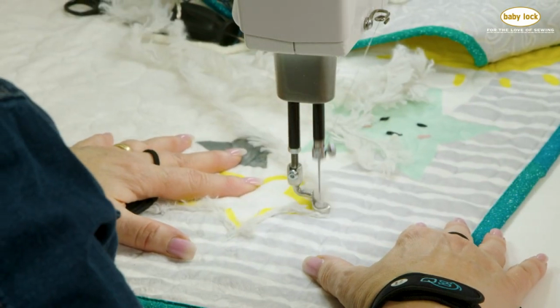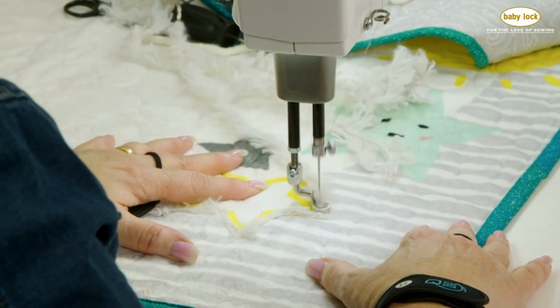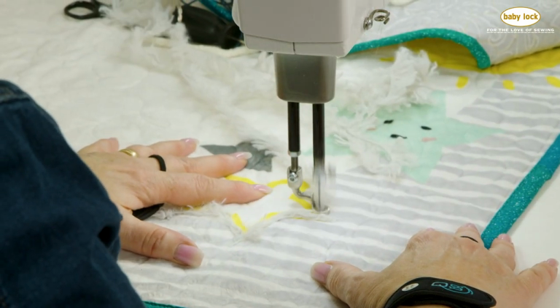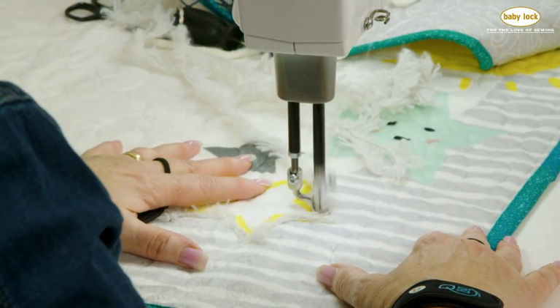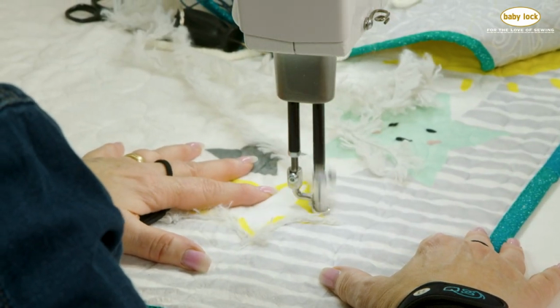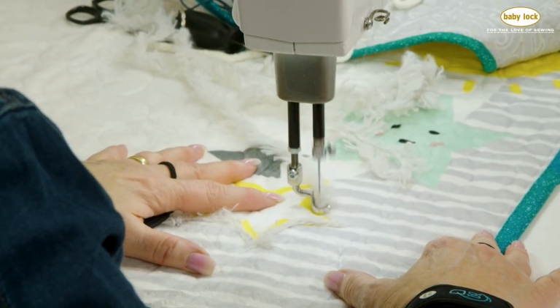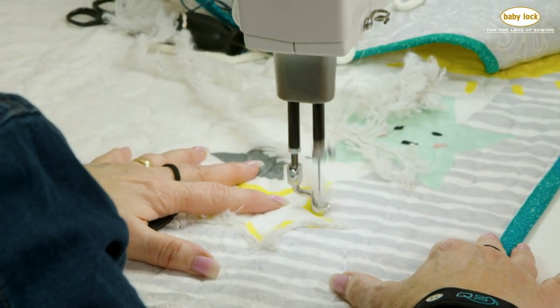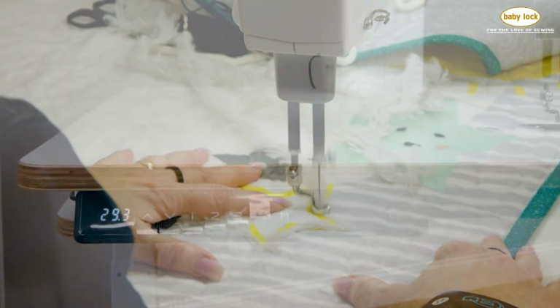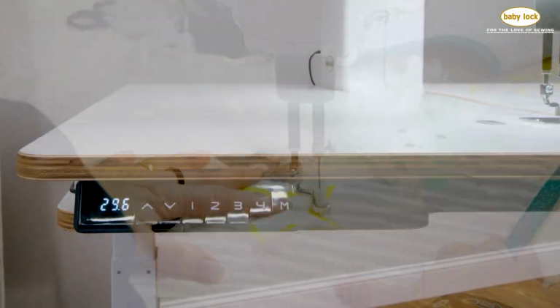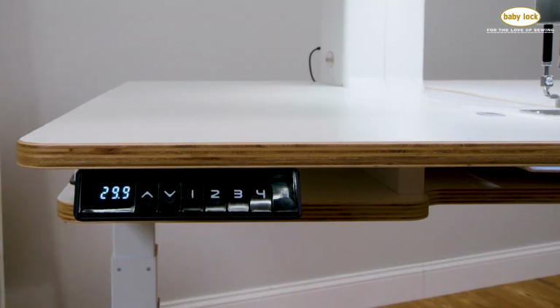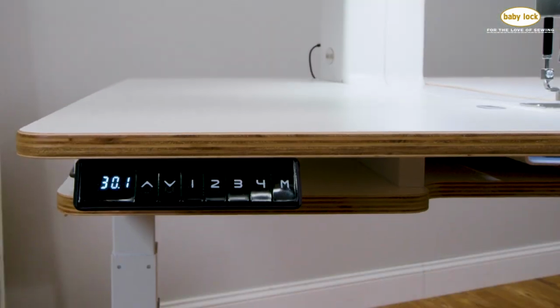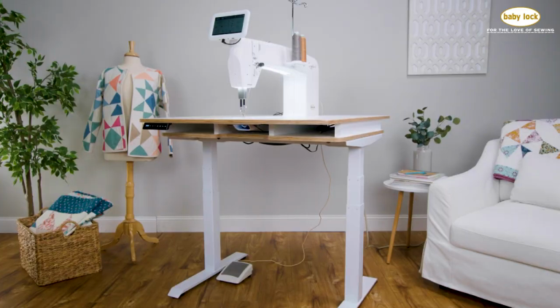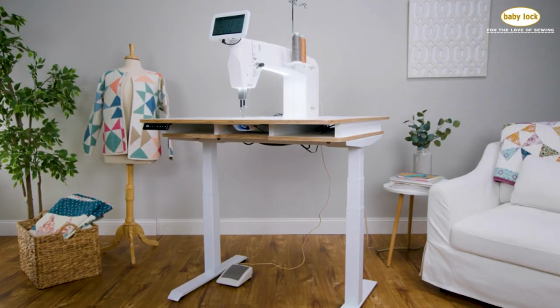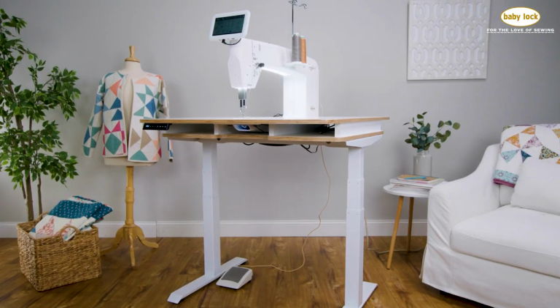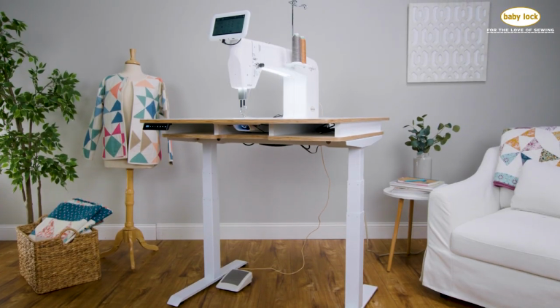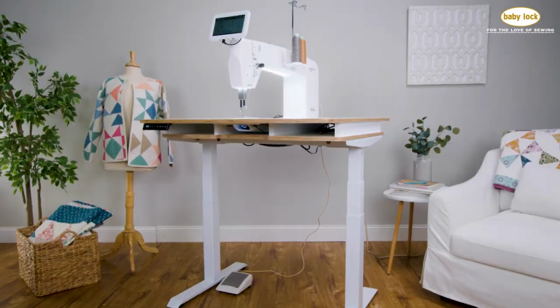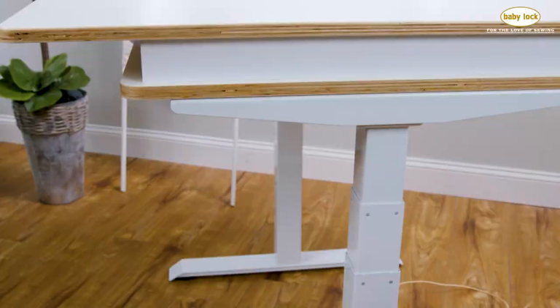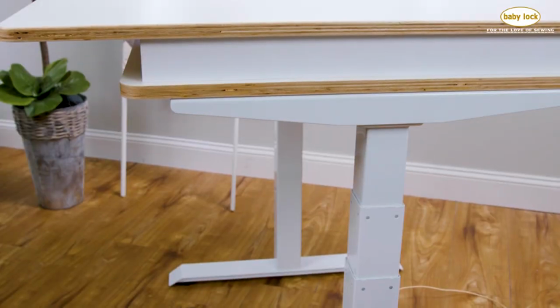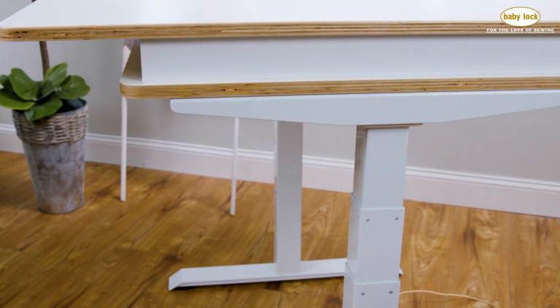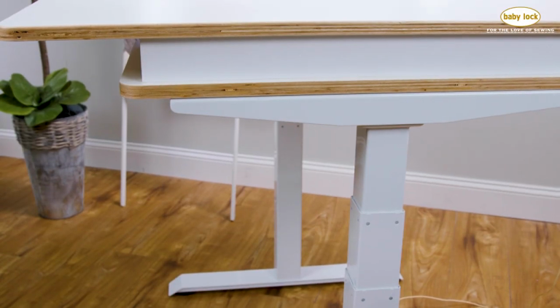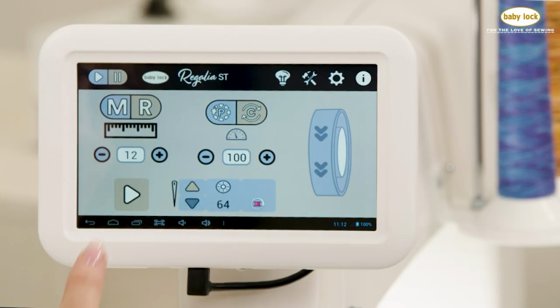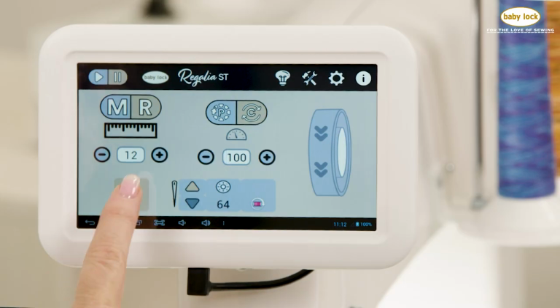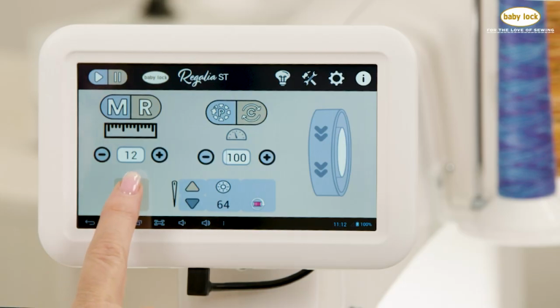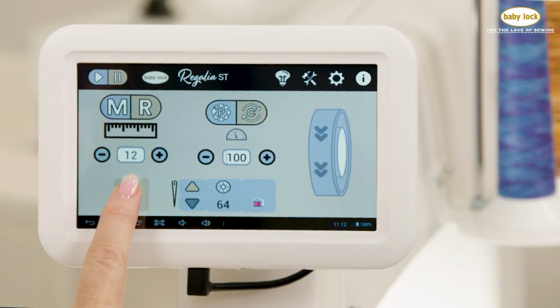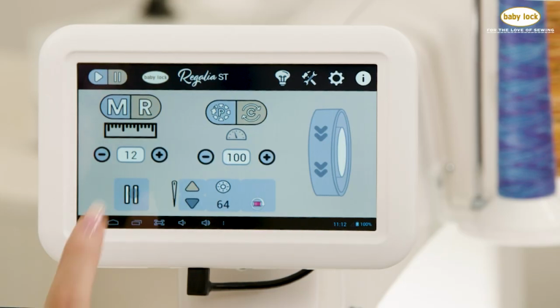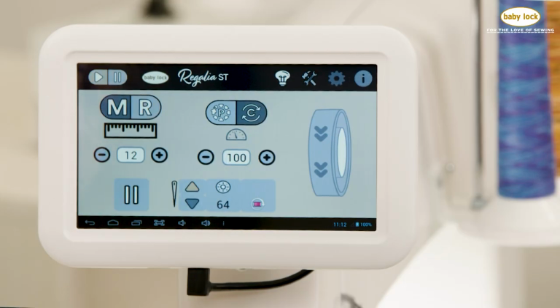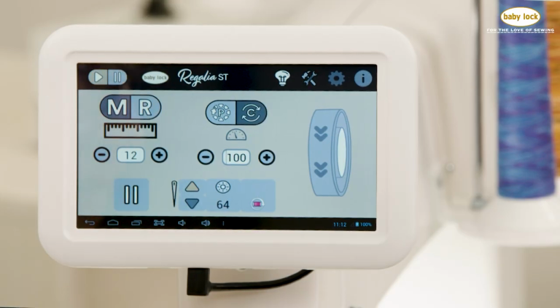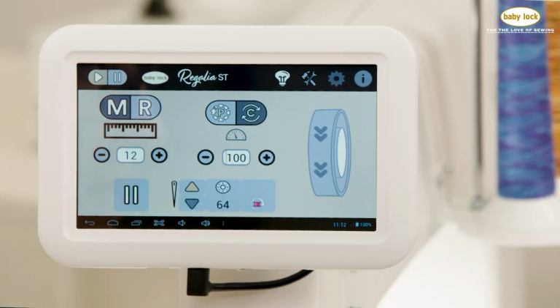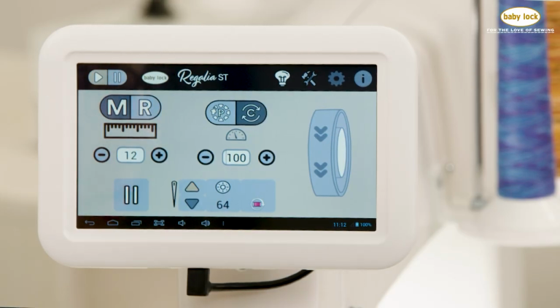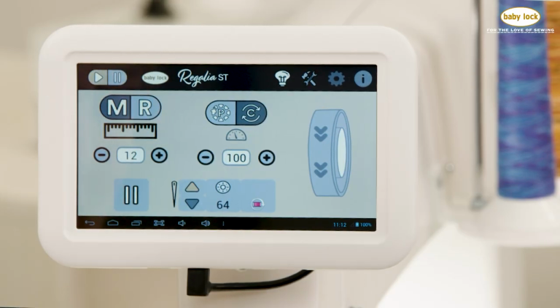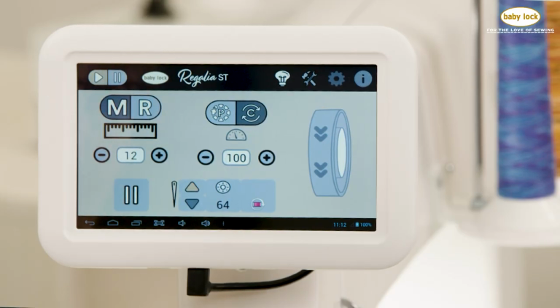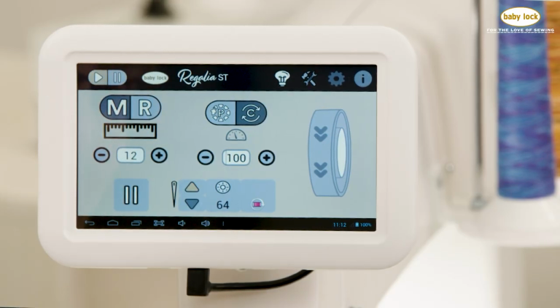All of these features and more are ready for you to see at your local BabyLock retailer. Stop by today and see the Regalia ST in person.